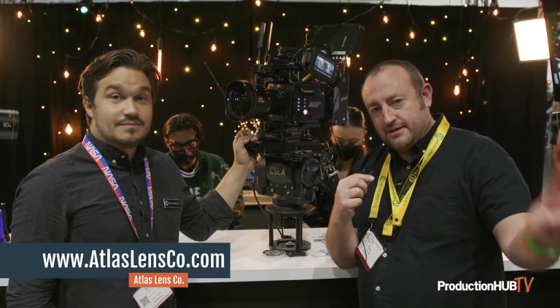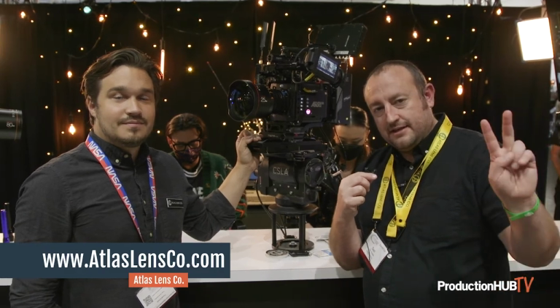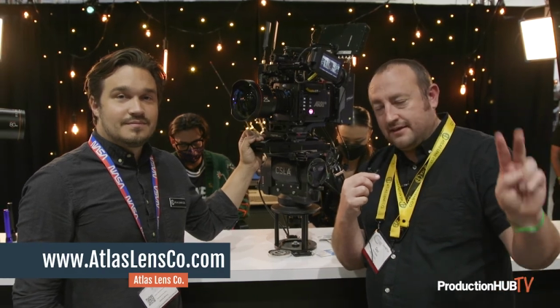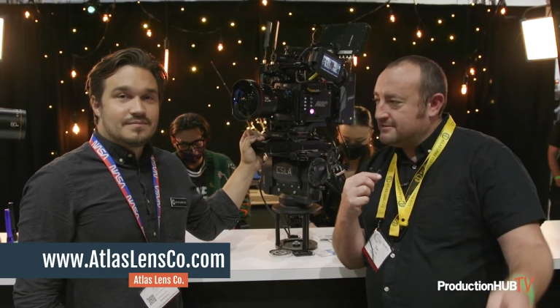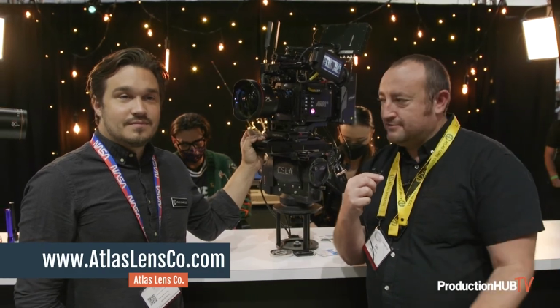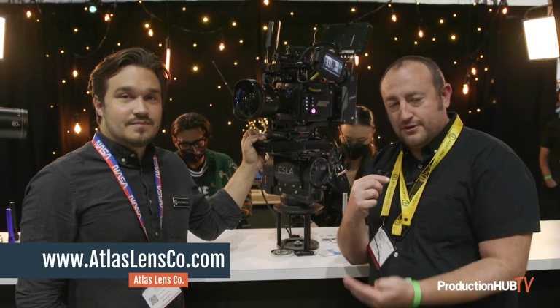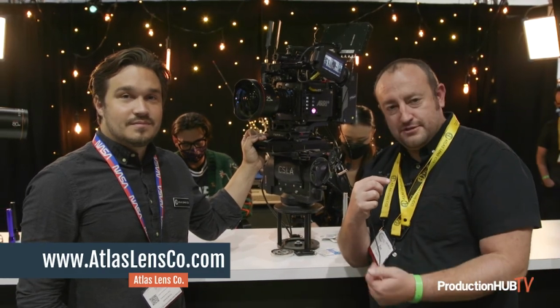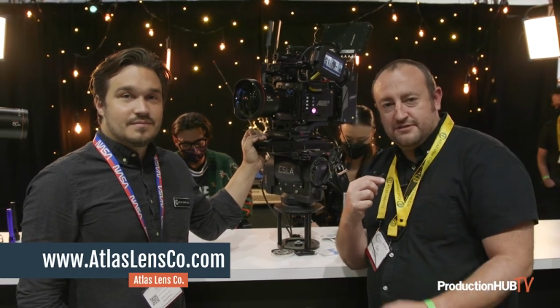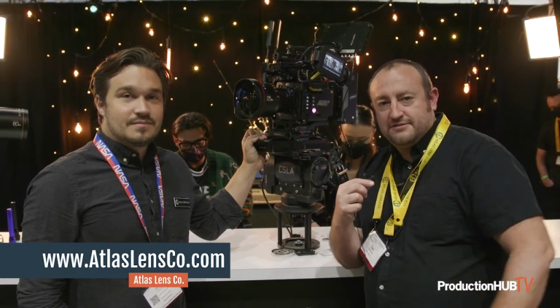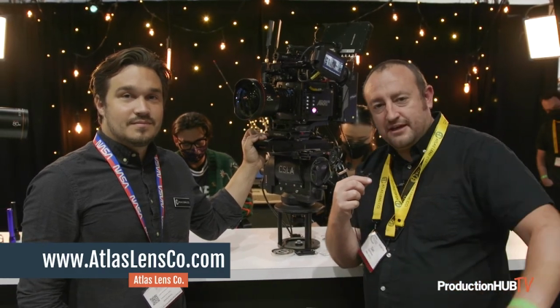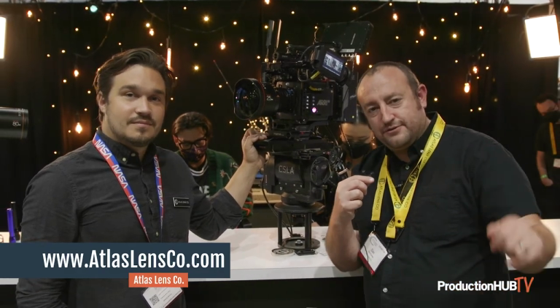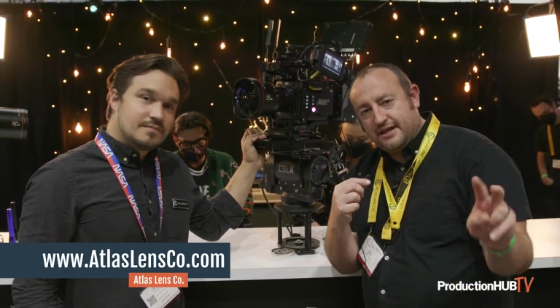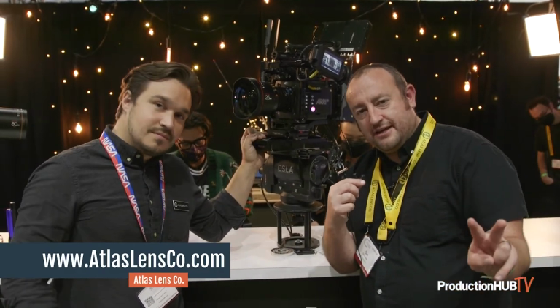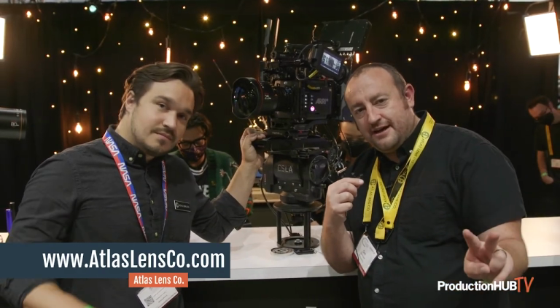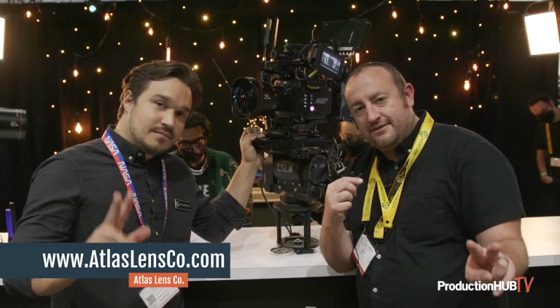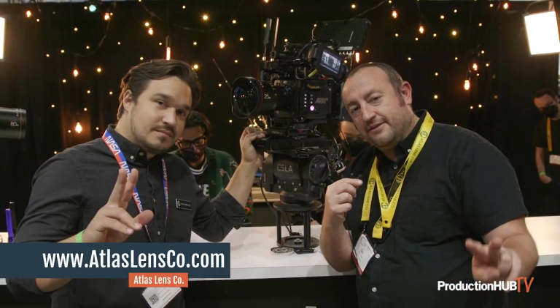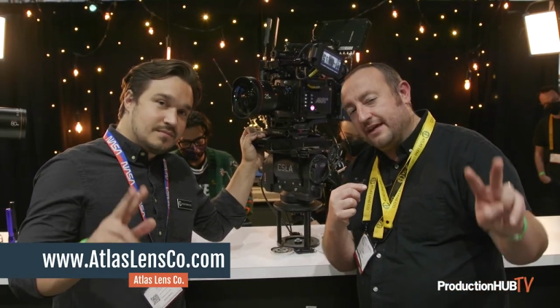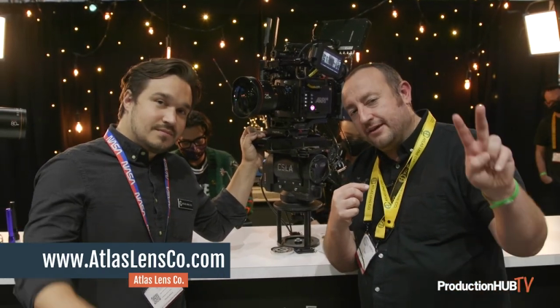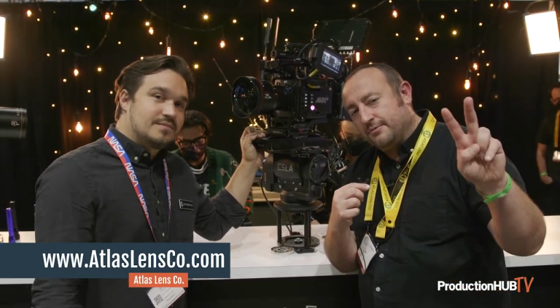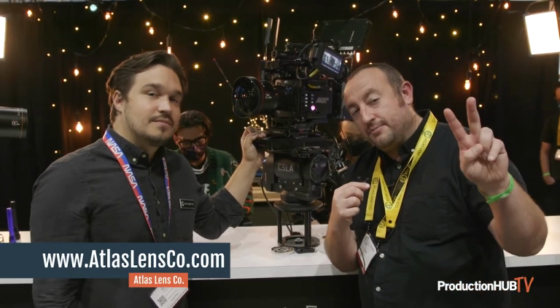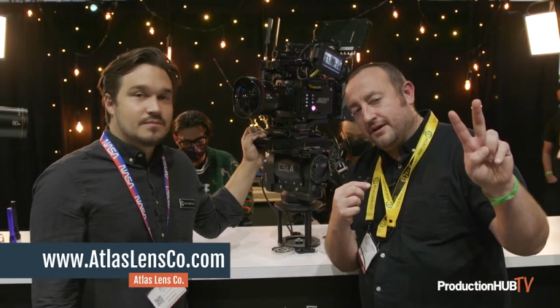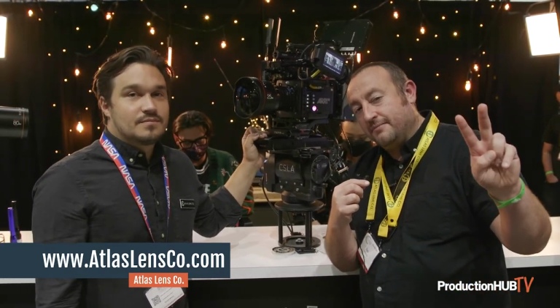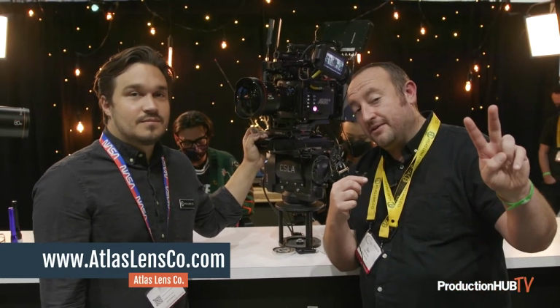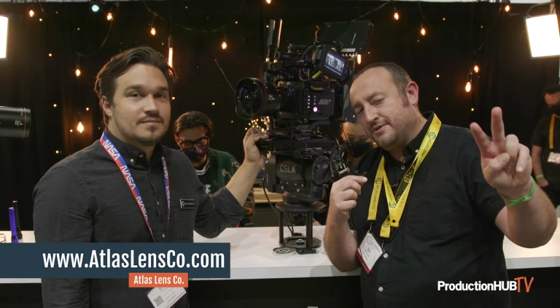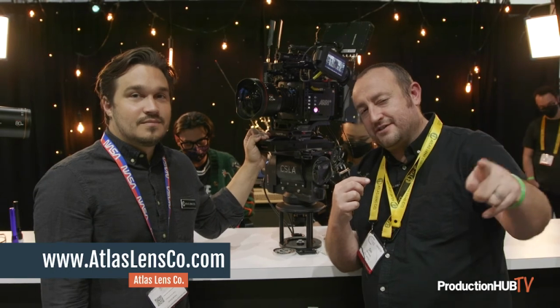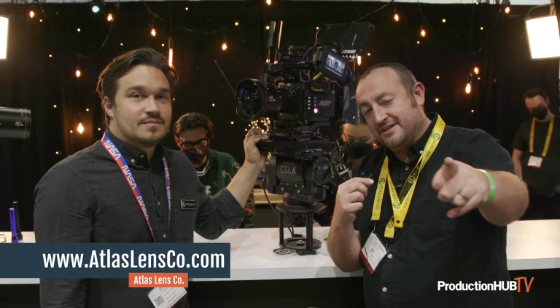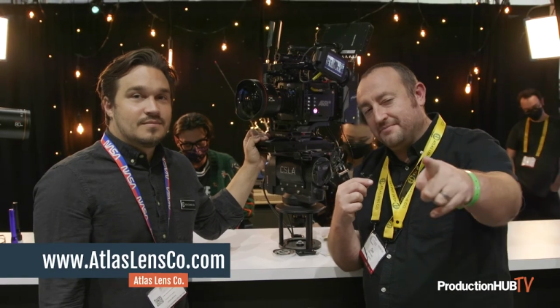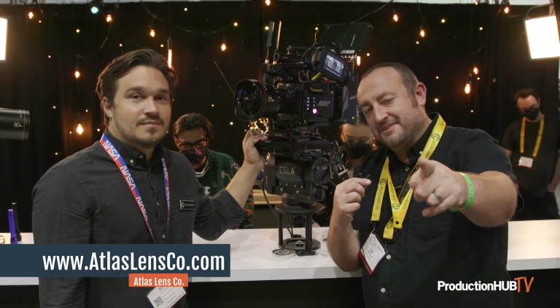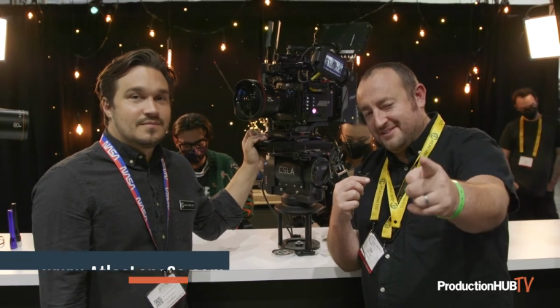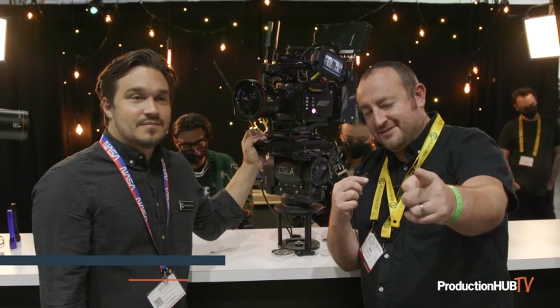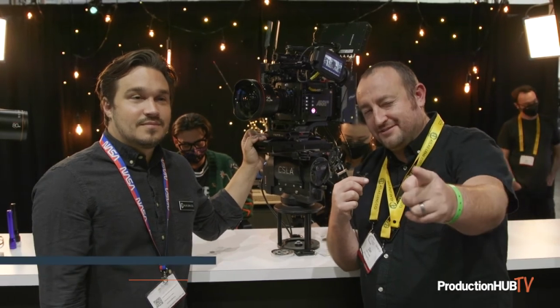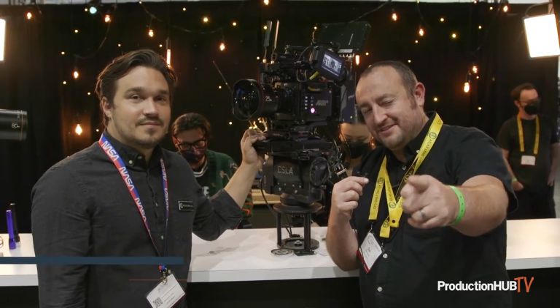I'm Dan Cainz, this is Forrest Schultz. Thanks for checking it out, and thank you P-Hub — that's Production Hub. See you soon.